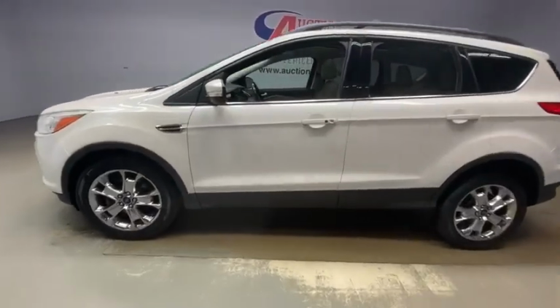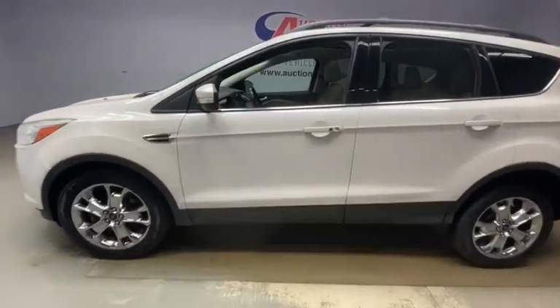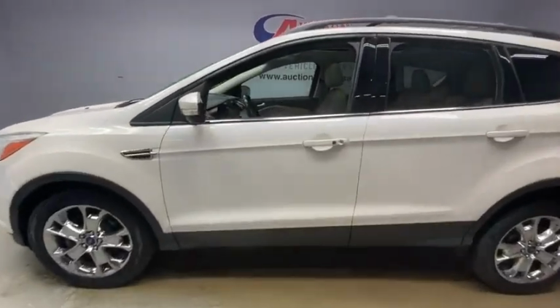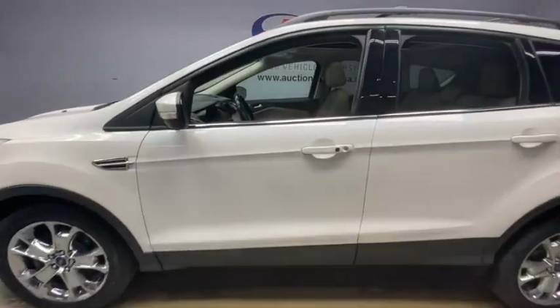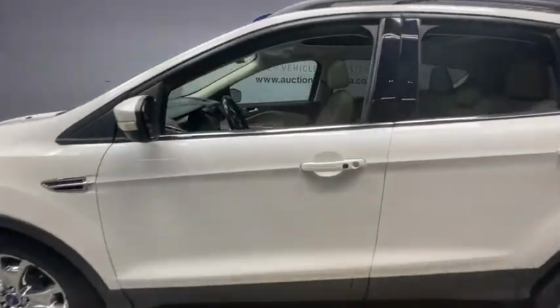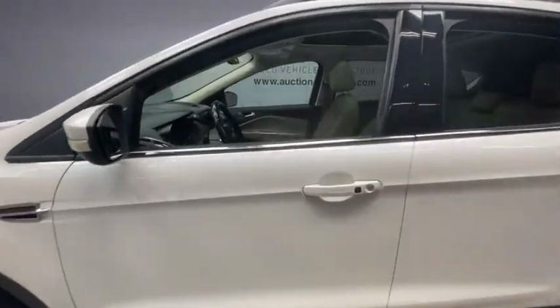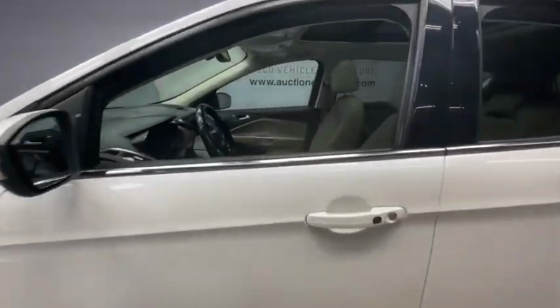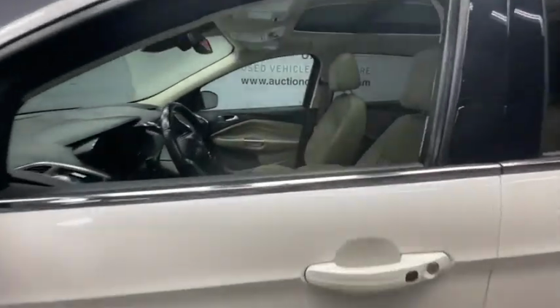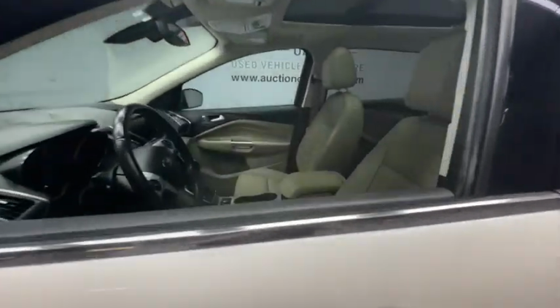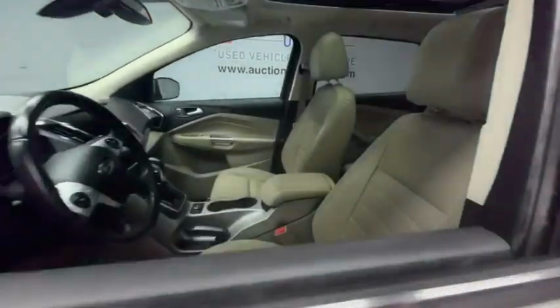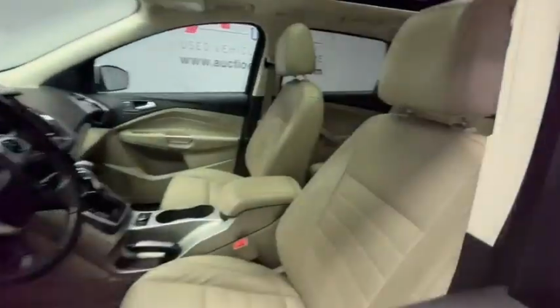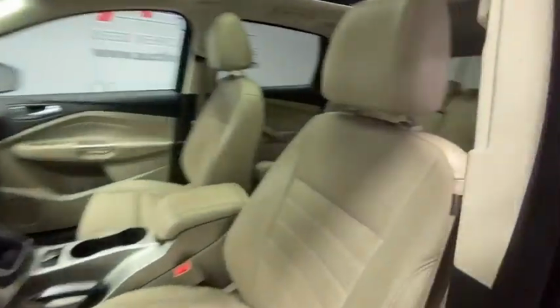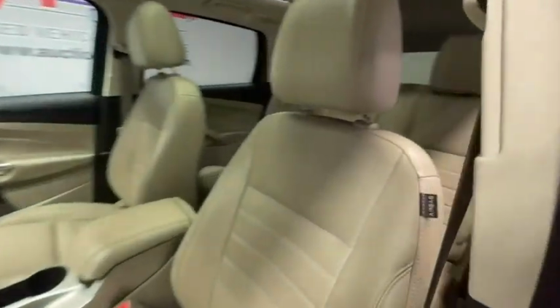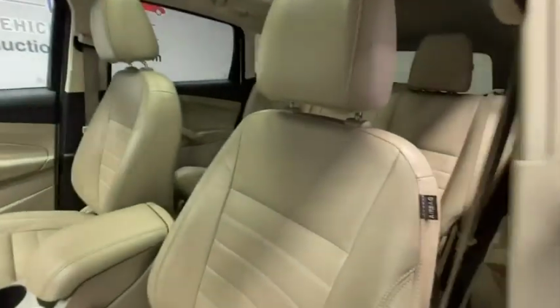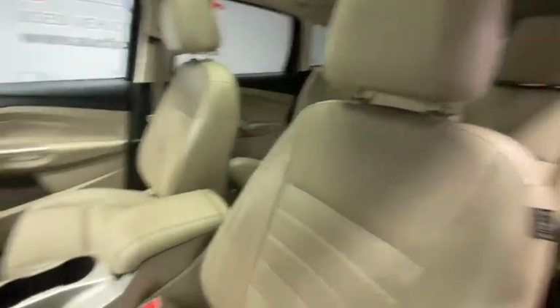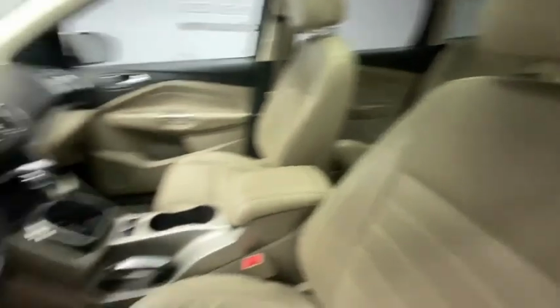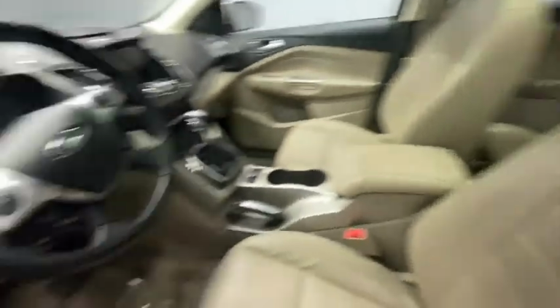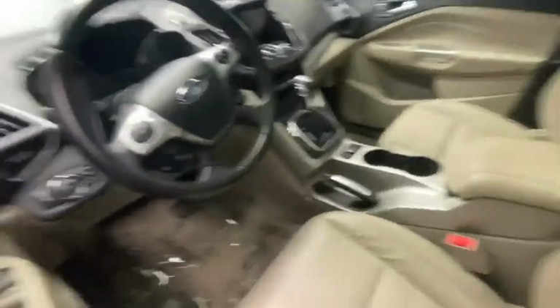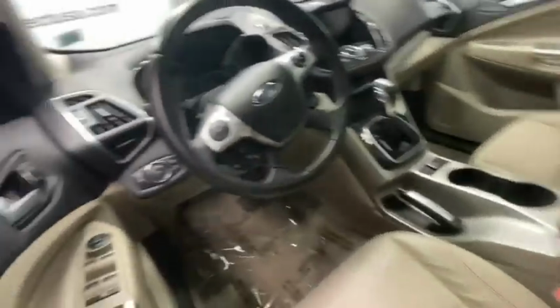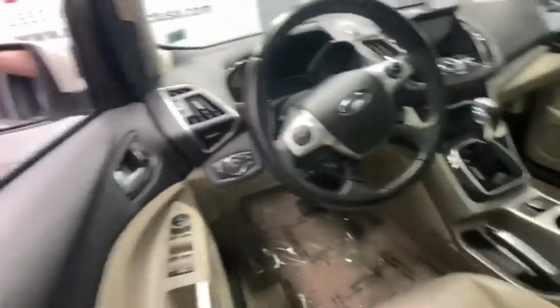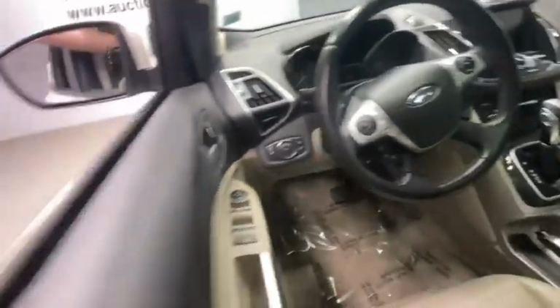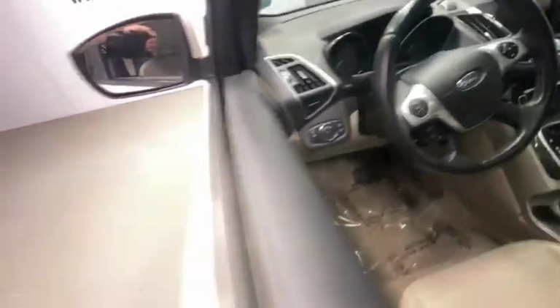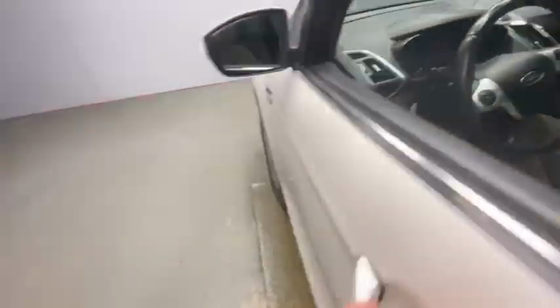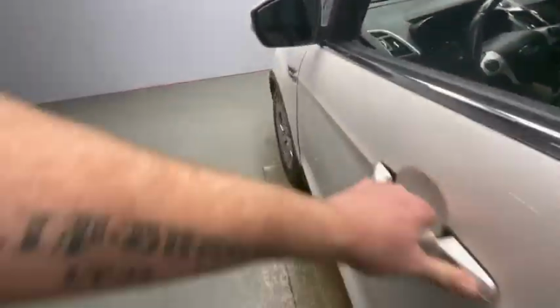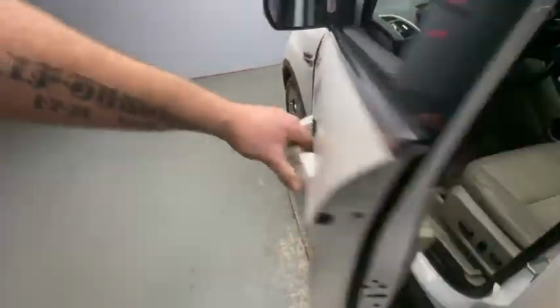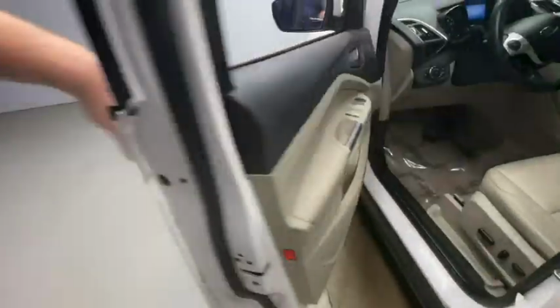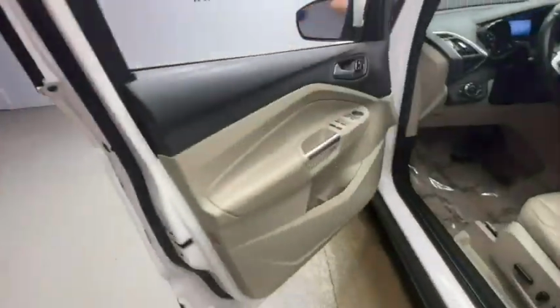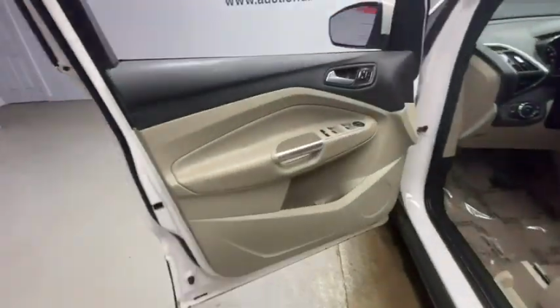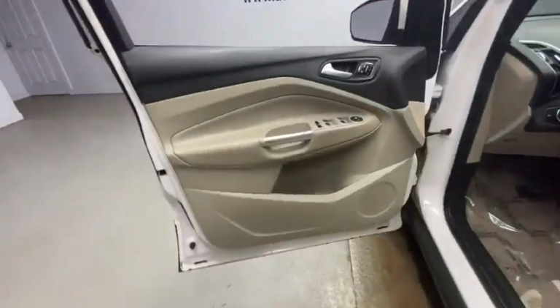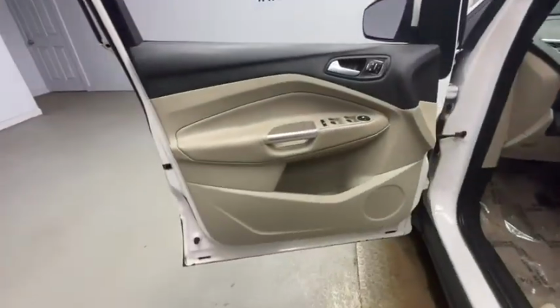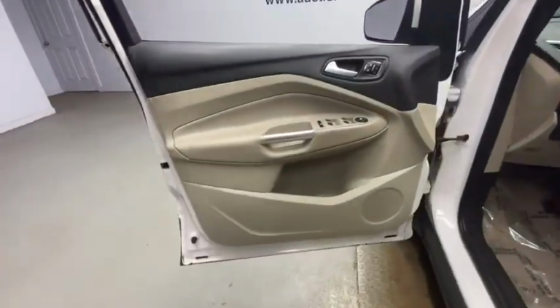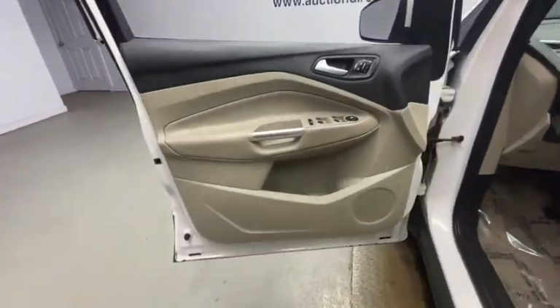This vehicle has less than 105,000 miles. Here are some of this vehicle's great options.